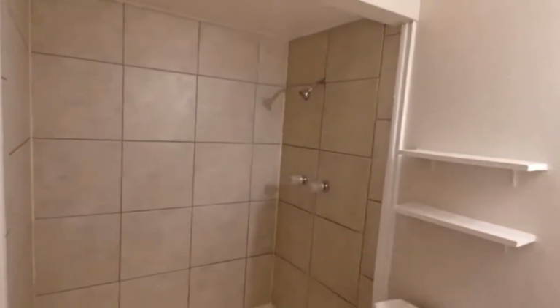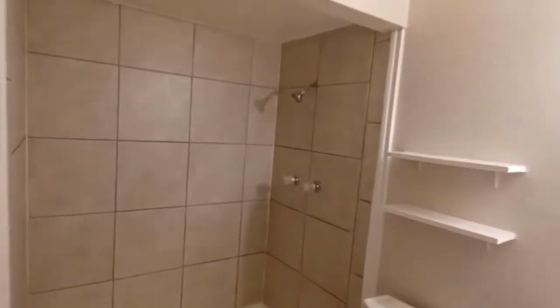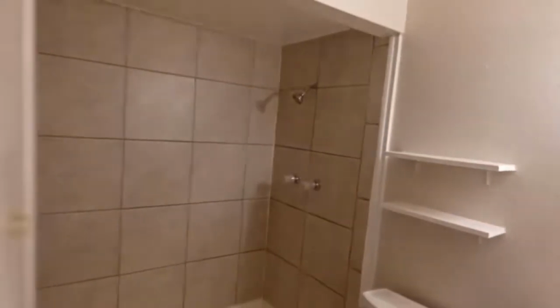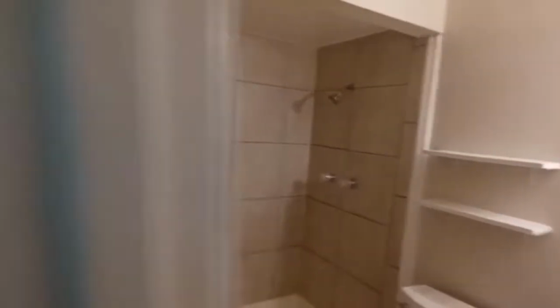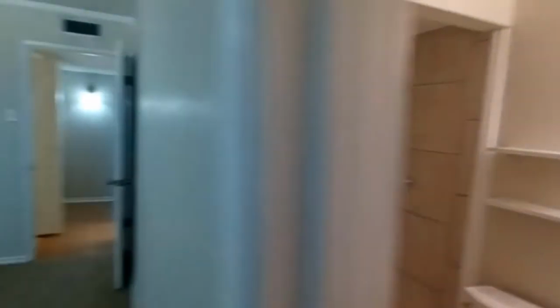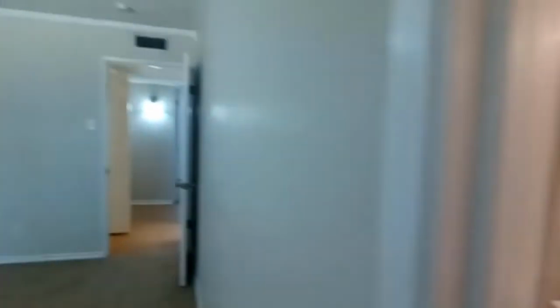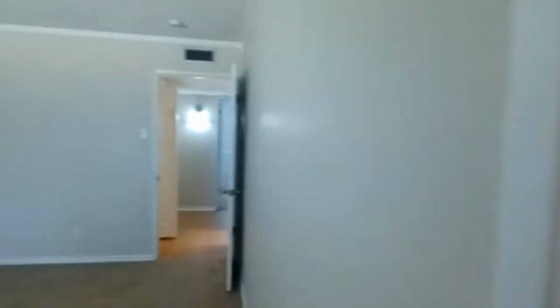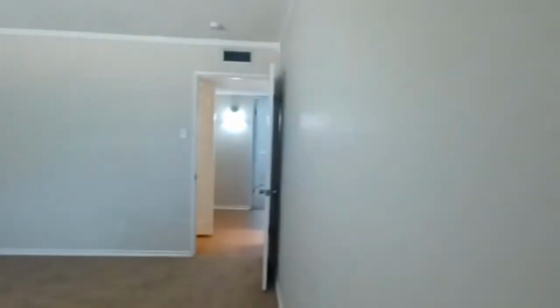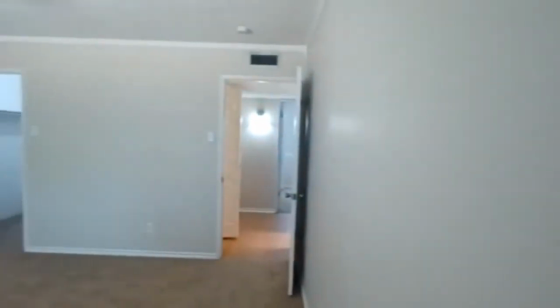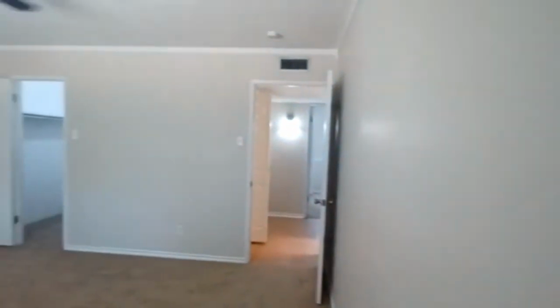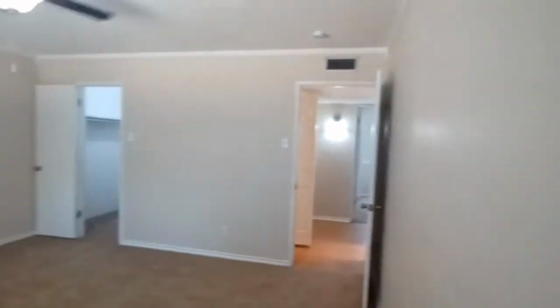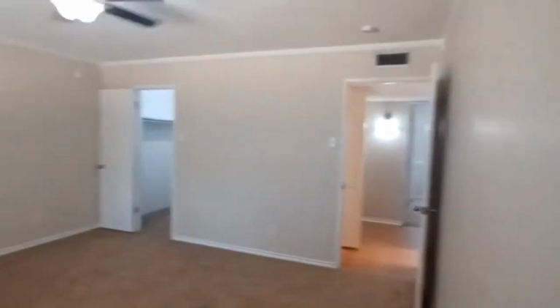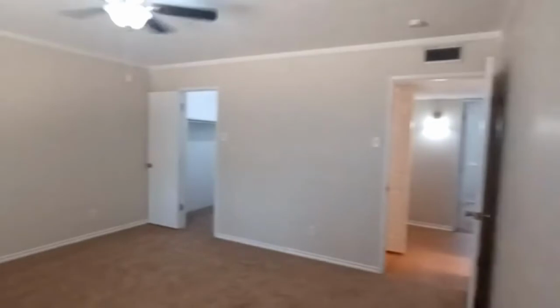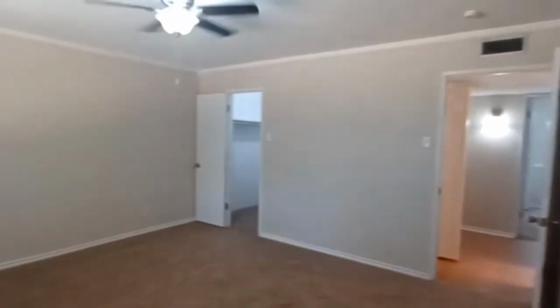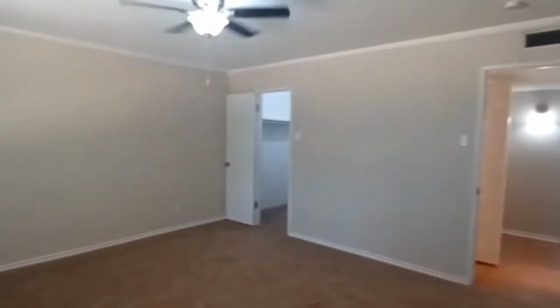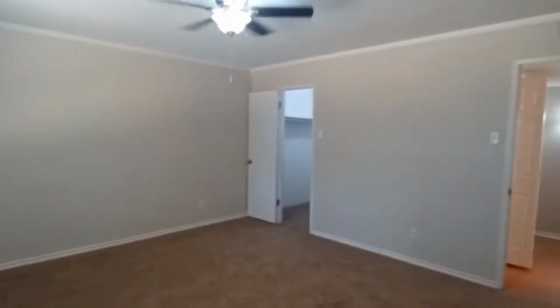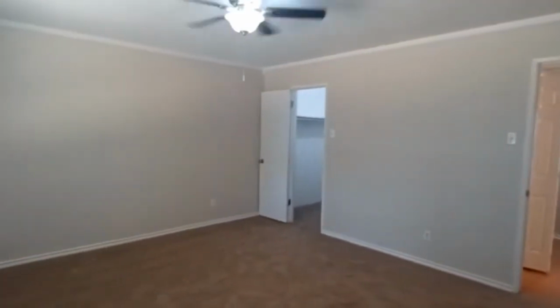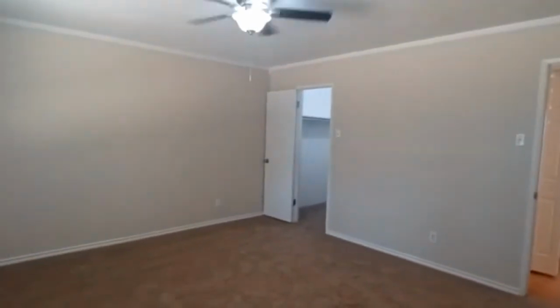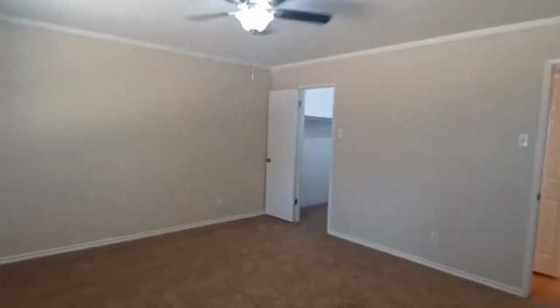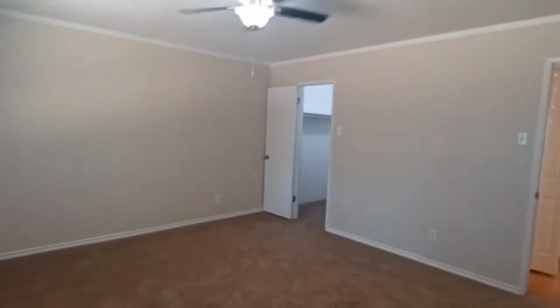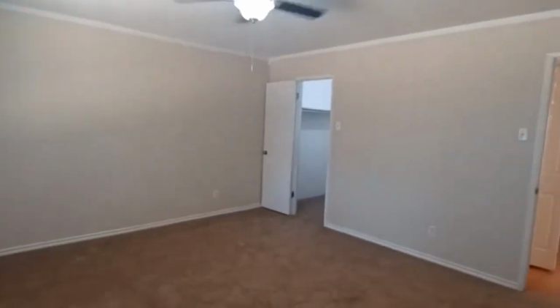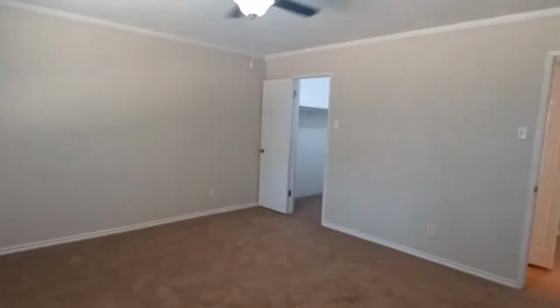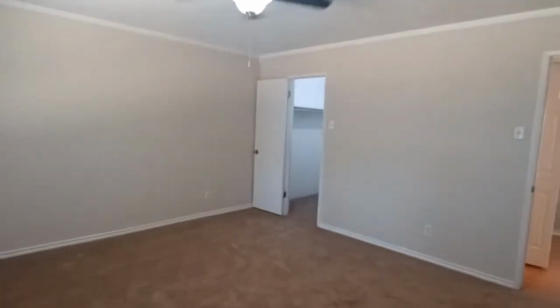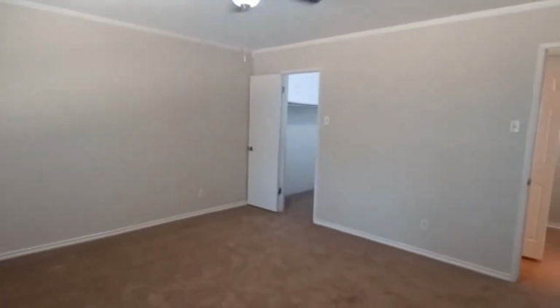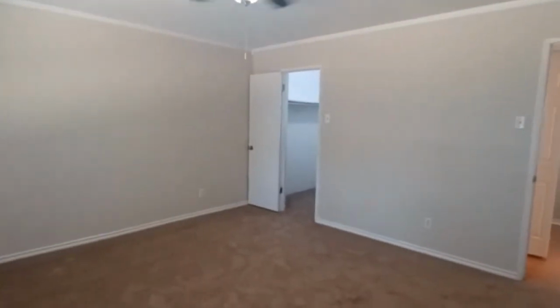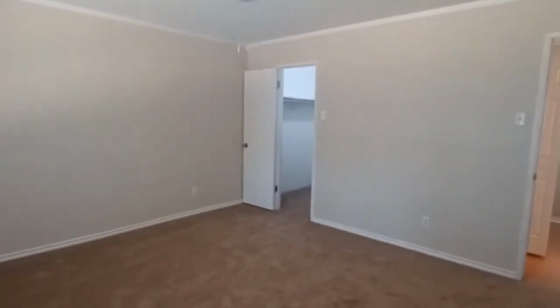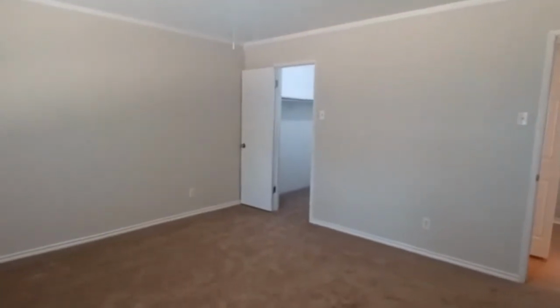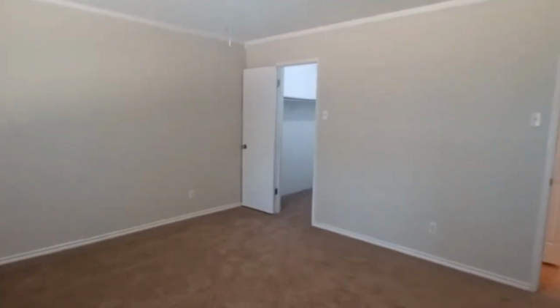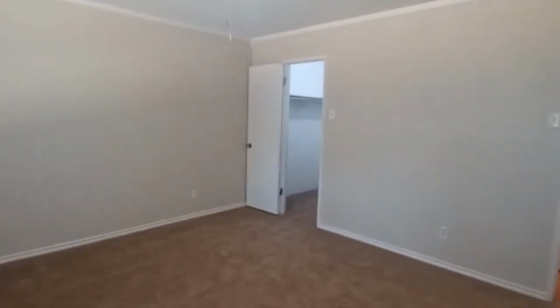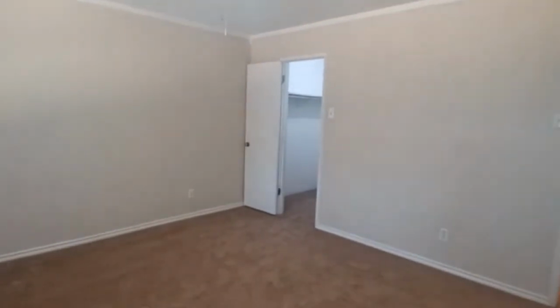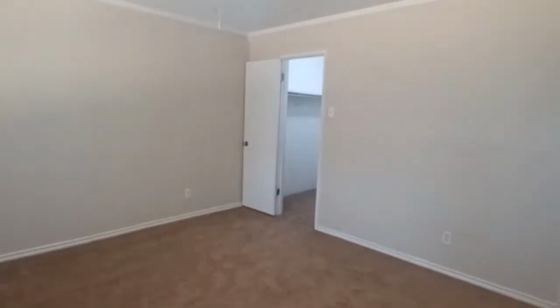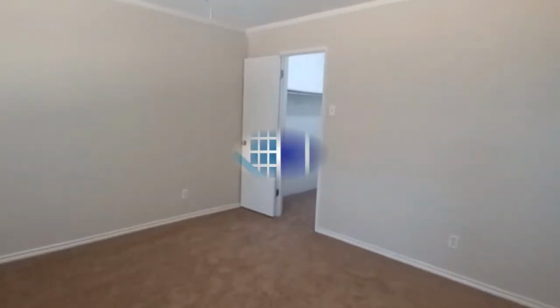For more information on this home, please visit our website at cwsparks.com.